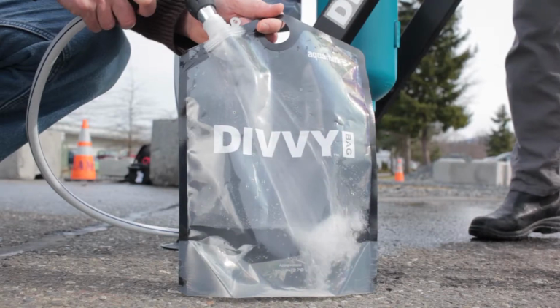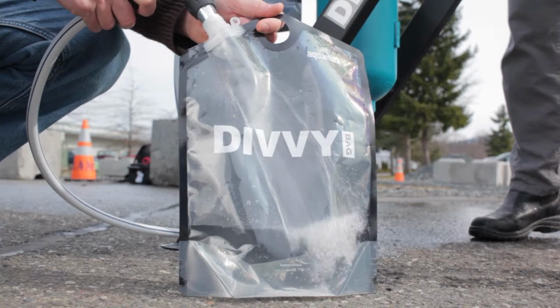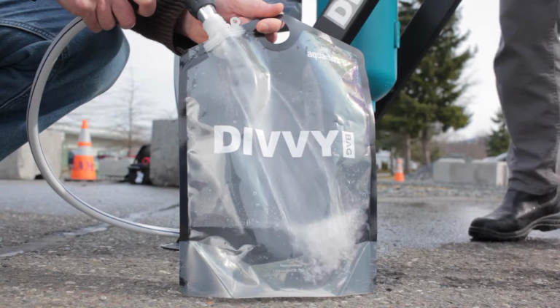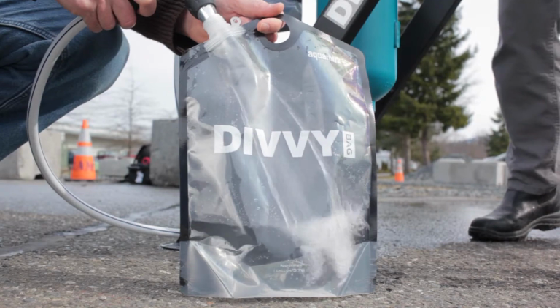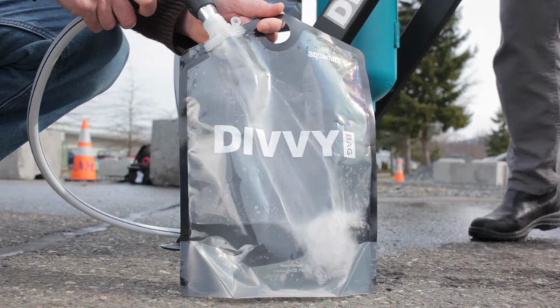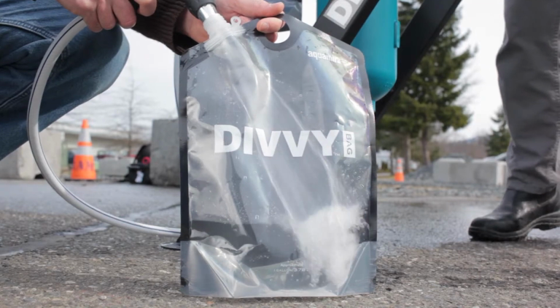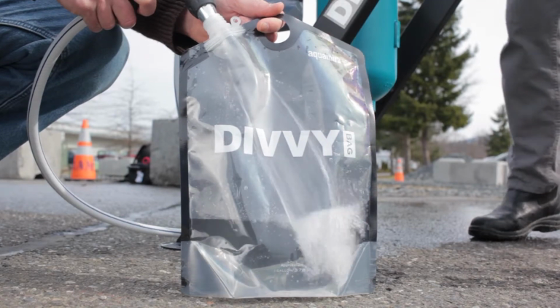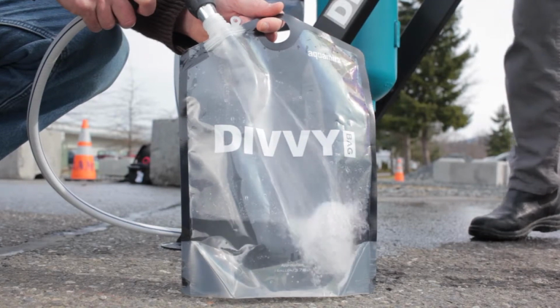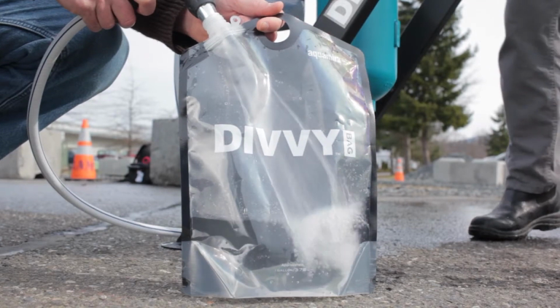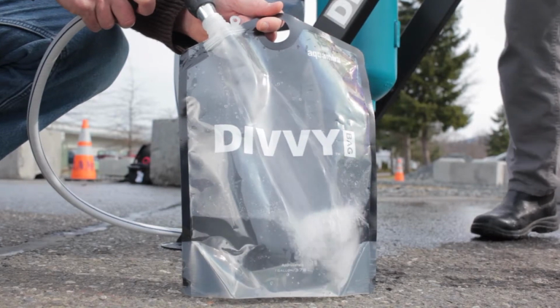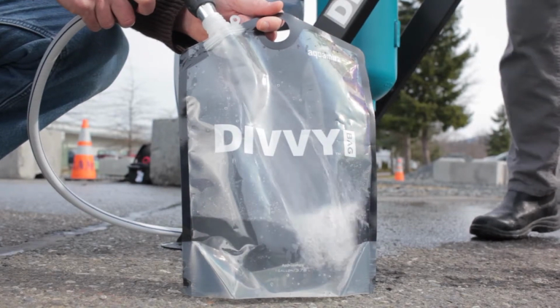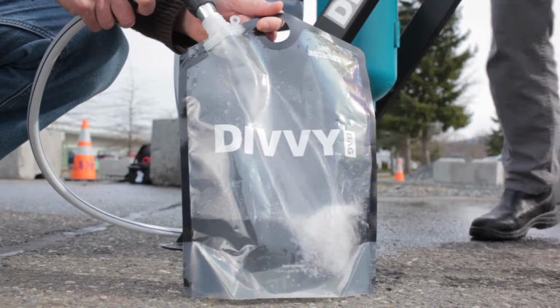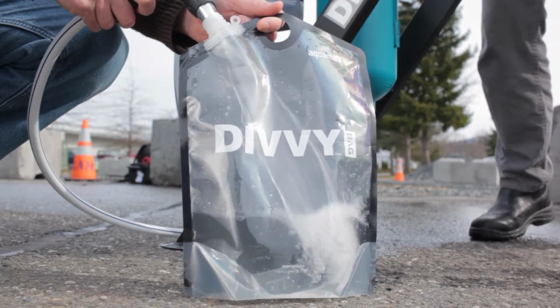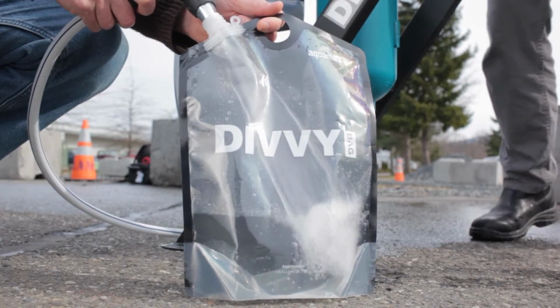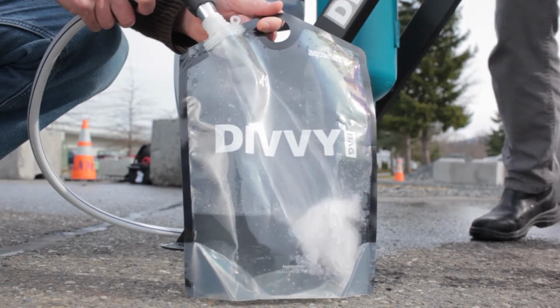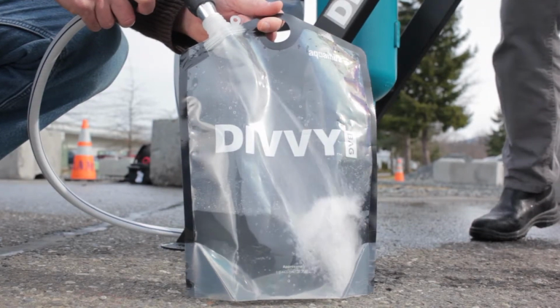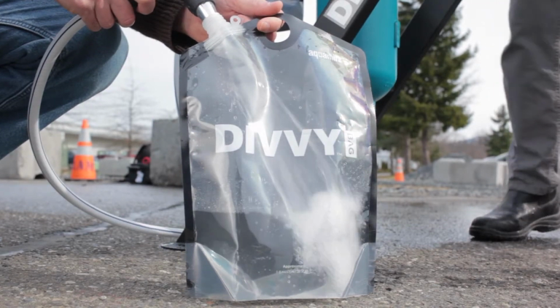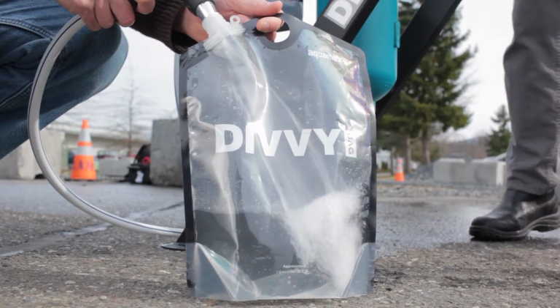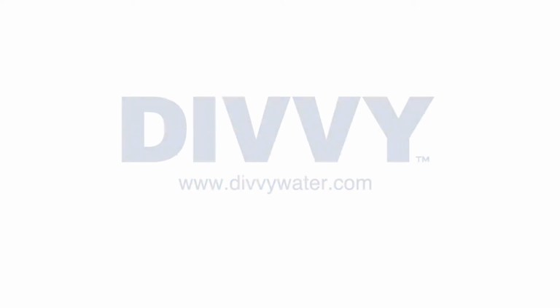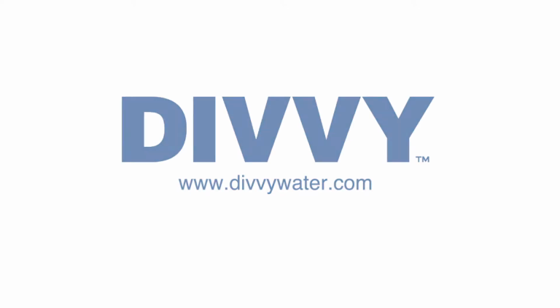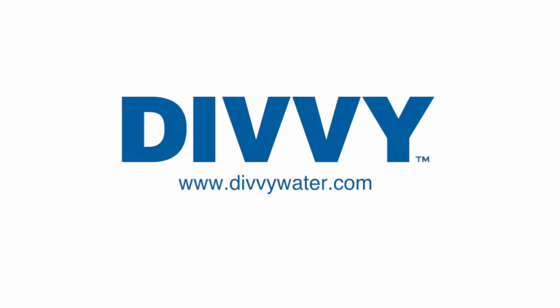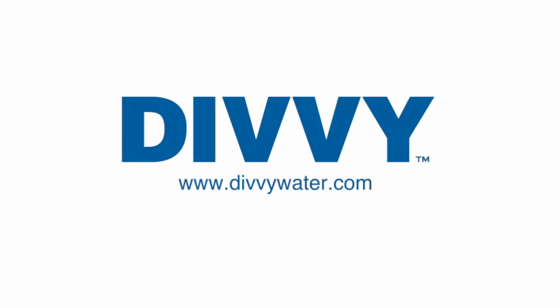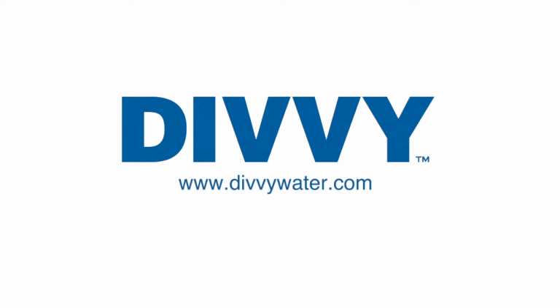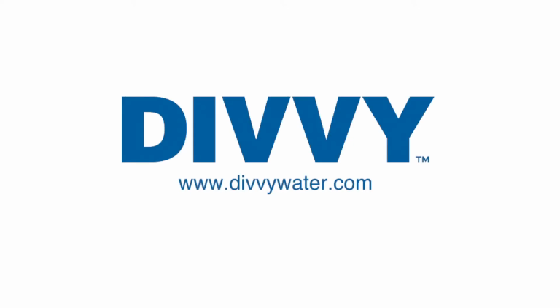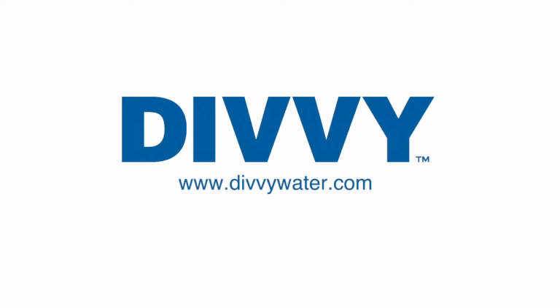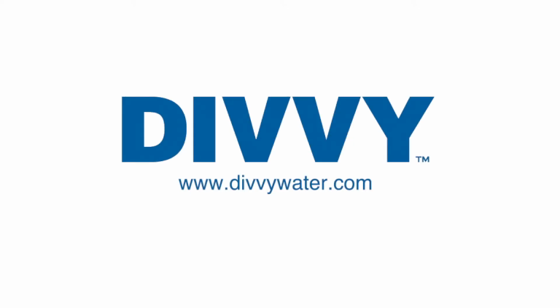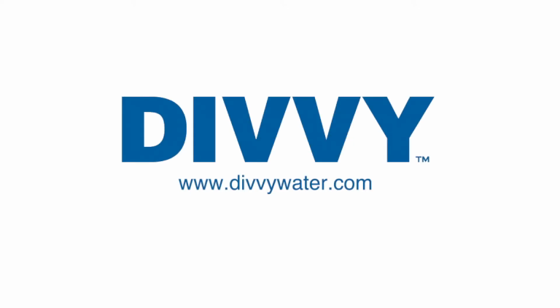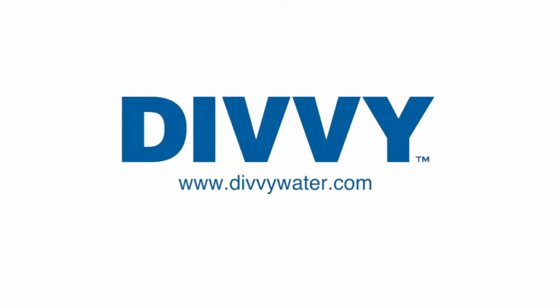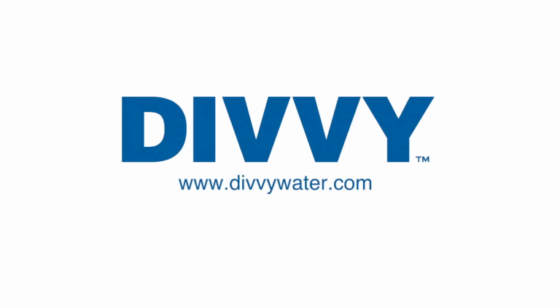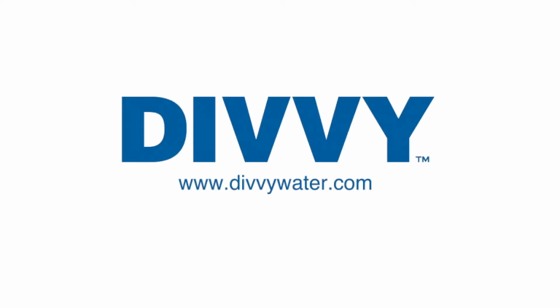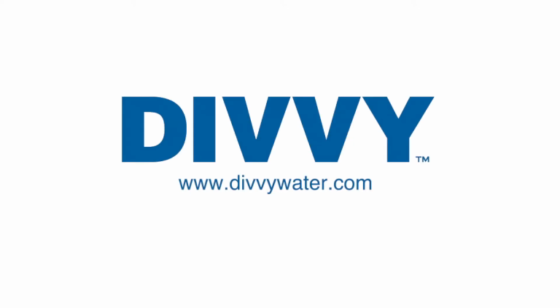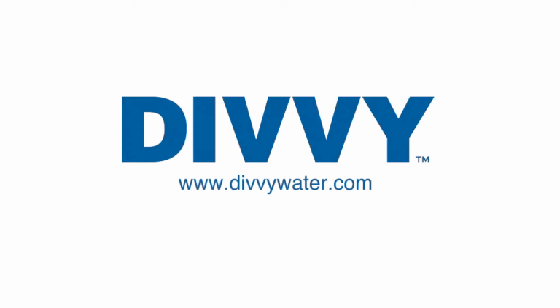The Divi is made in the USA by Aquamira Technologies of Logan, Utah.